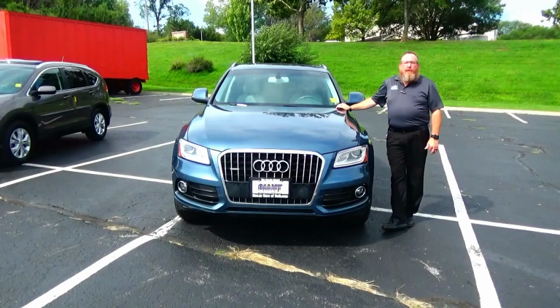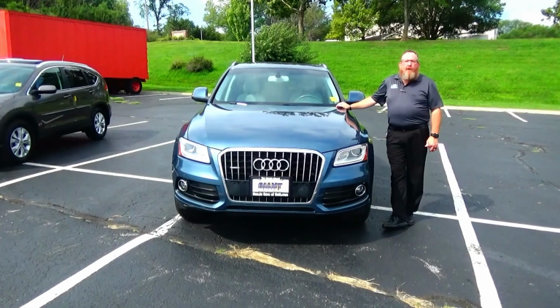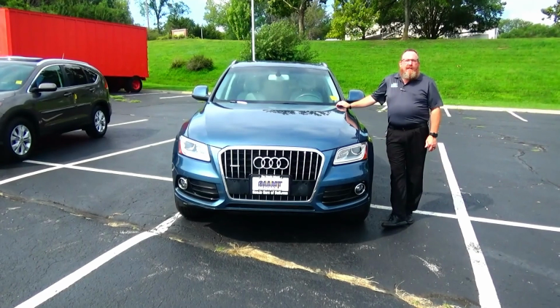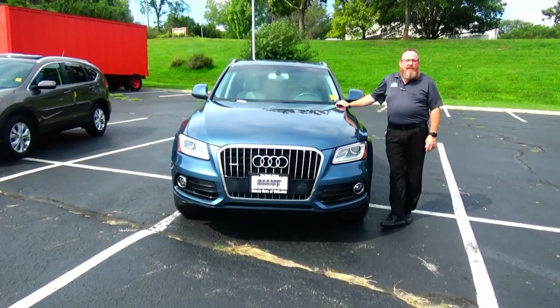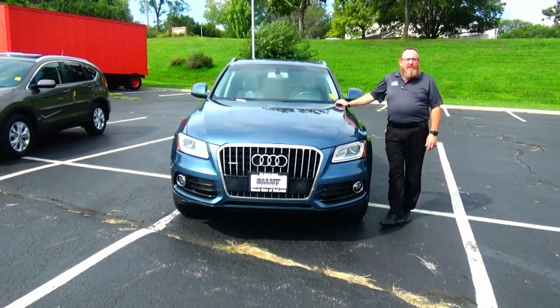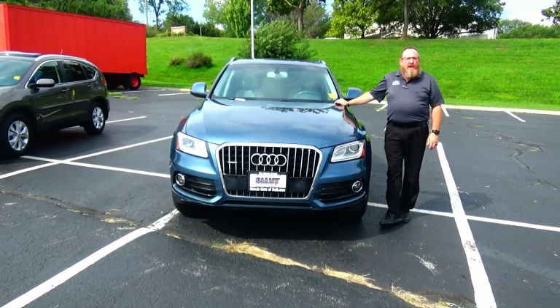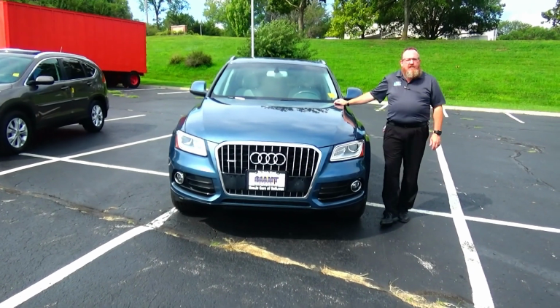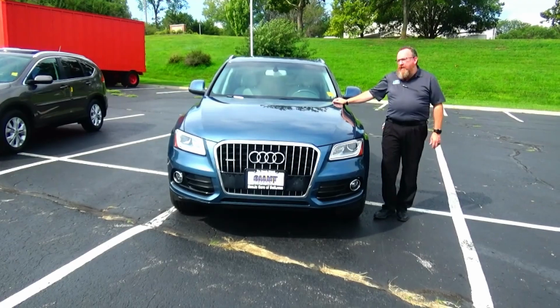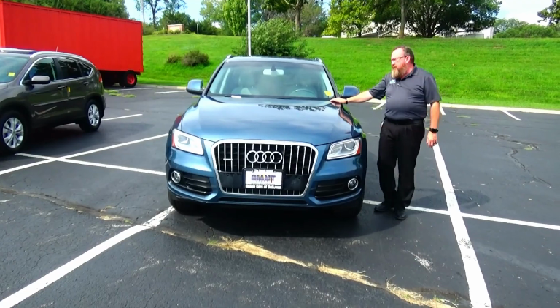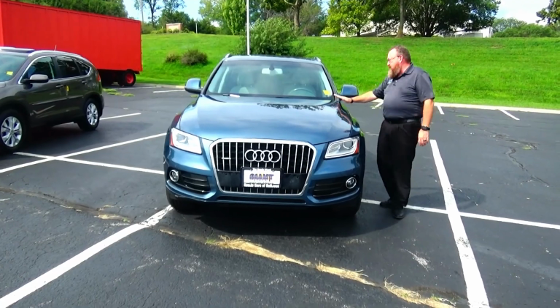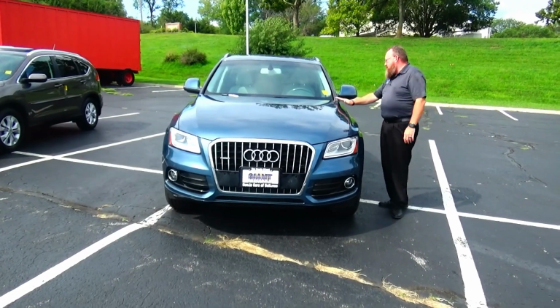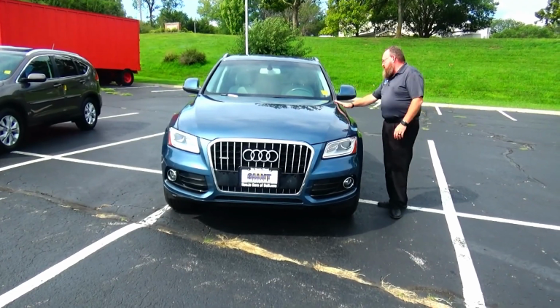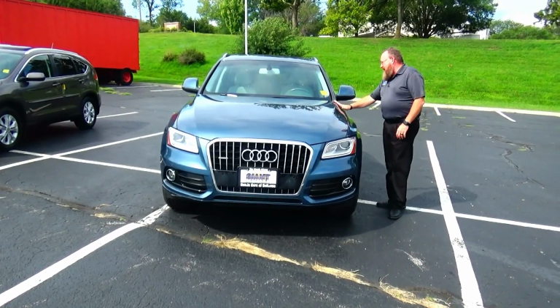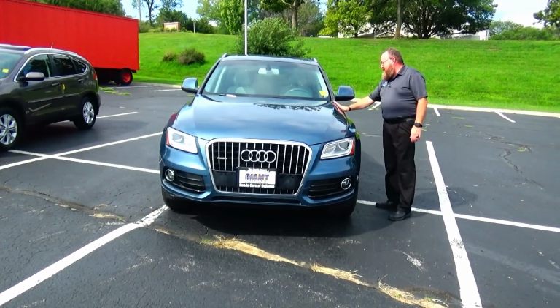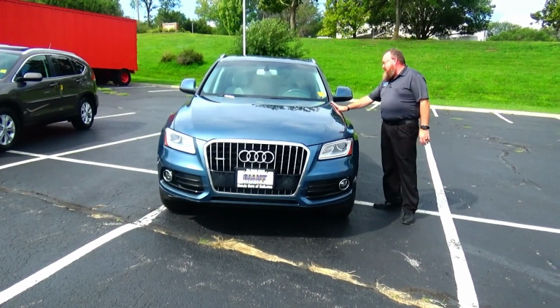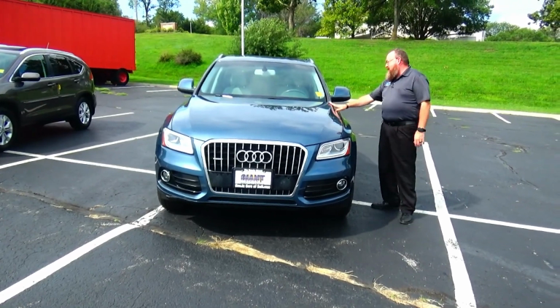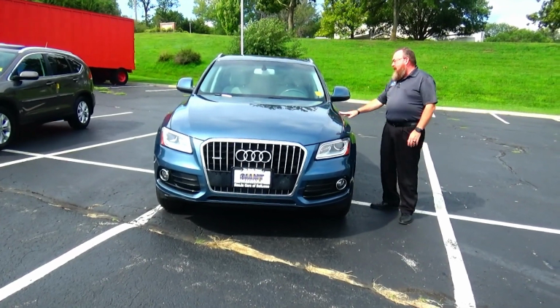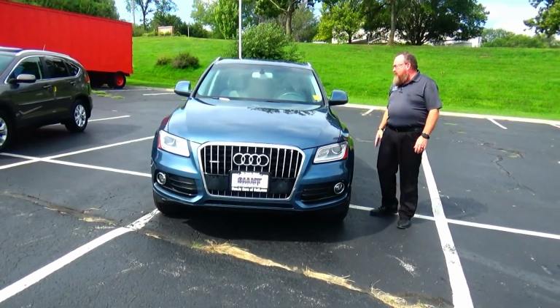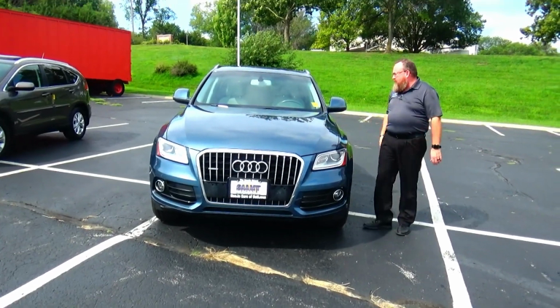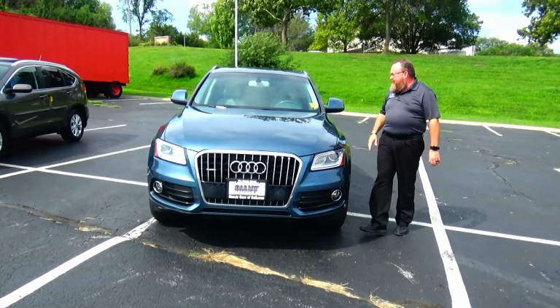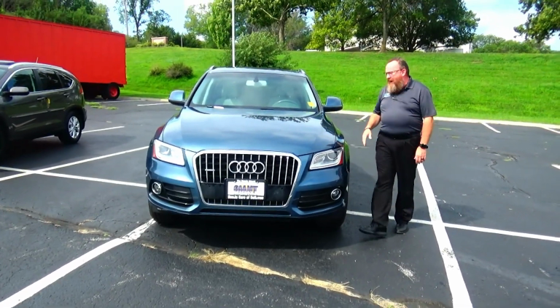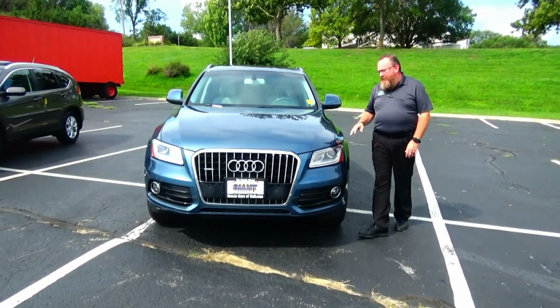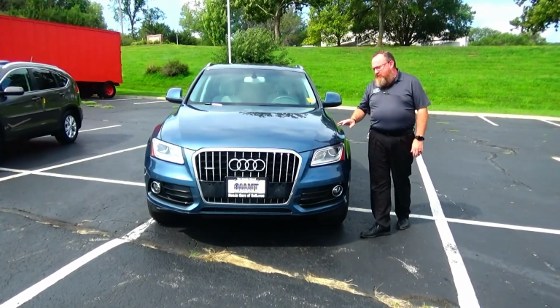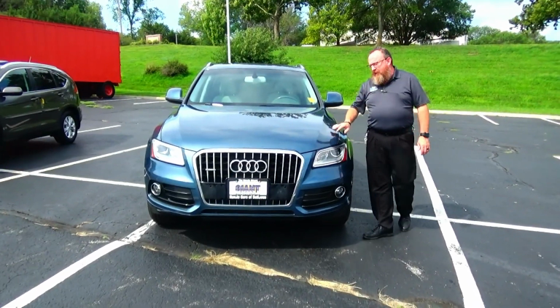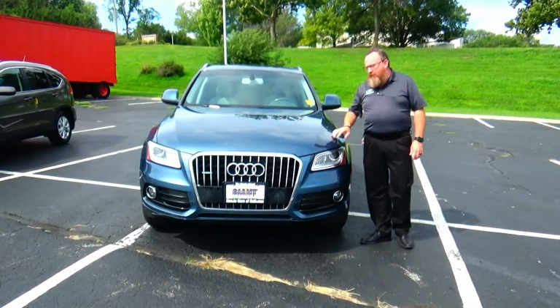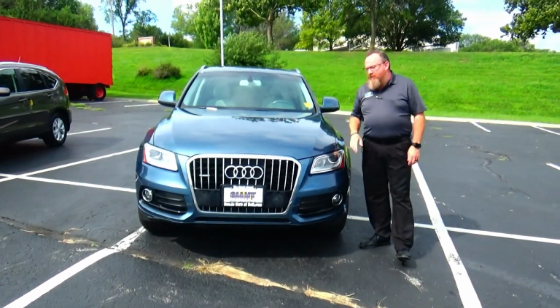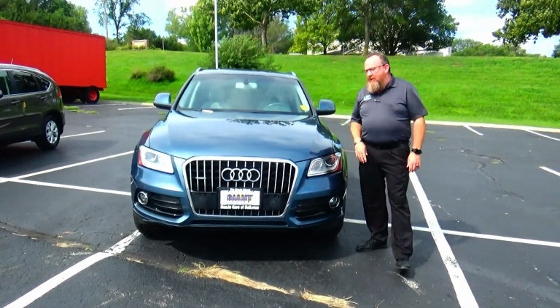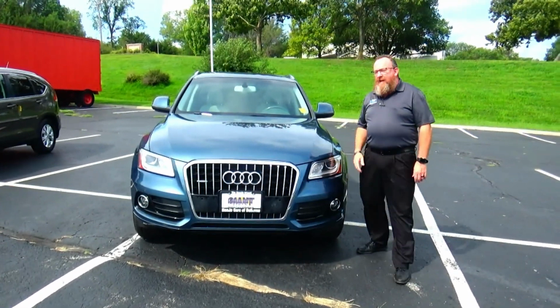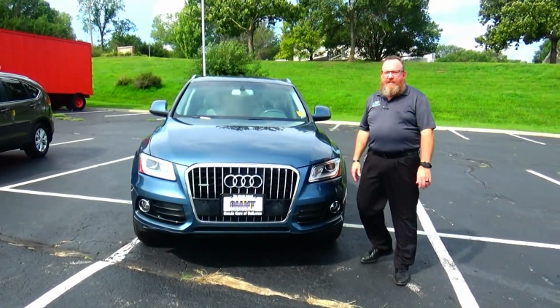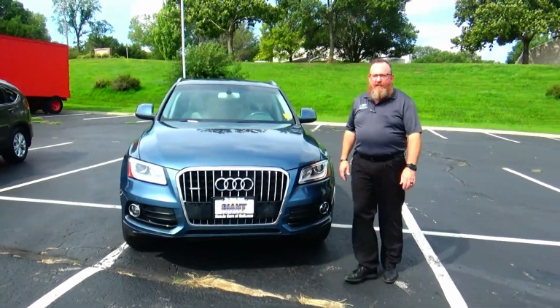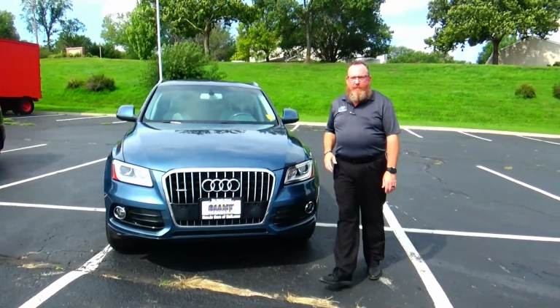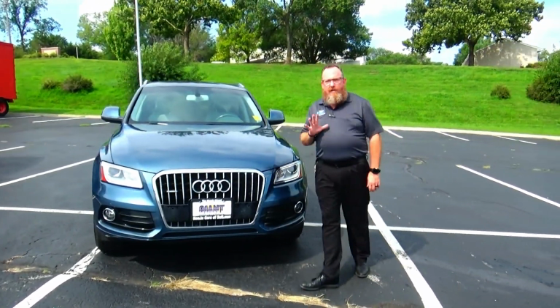Brian Kelly here for the Honda Giant, here to show you this 2015 Audi Q5 — just came in on train. It's got 90,000 miles.